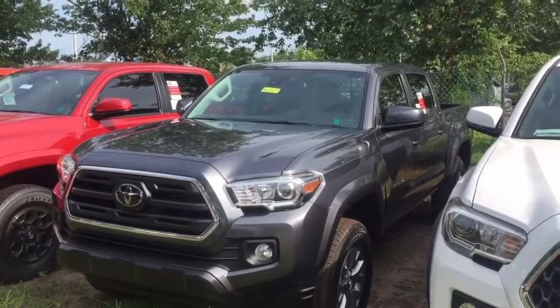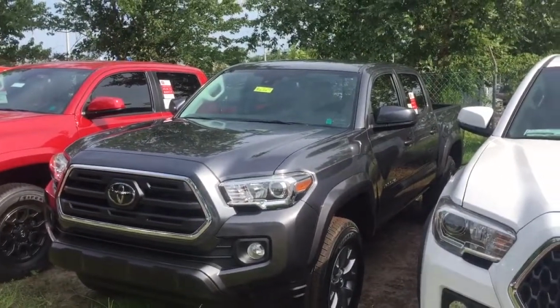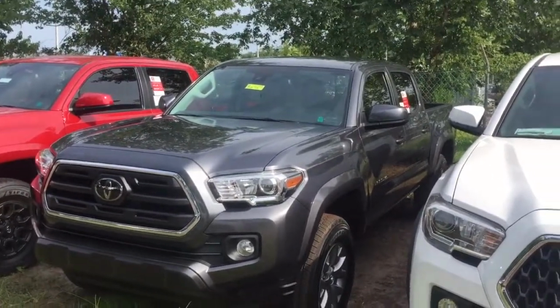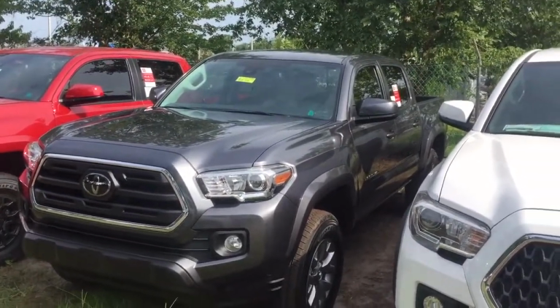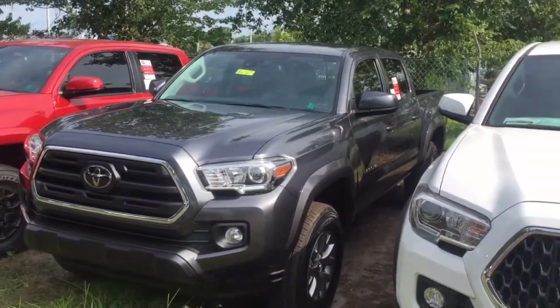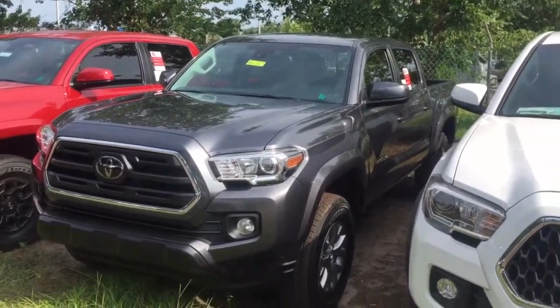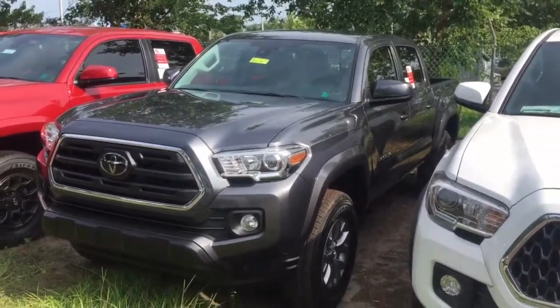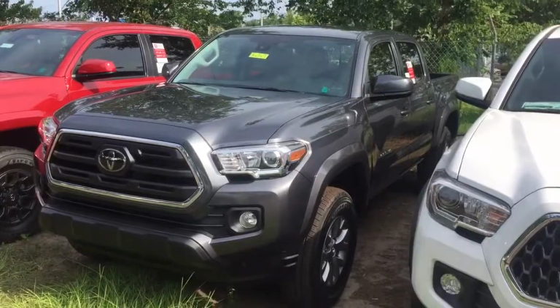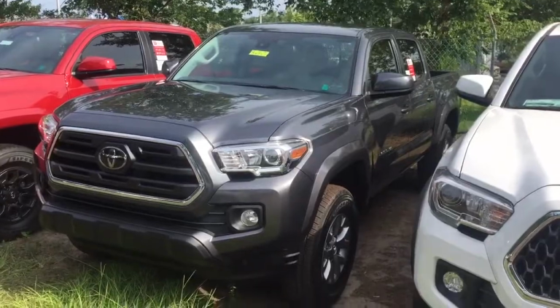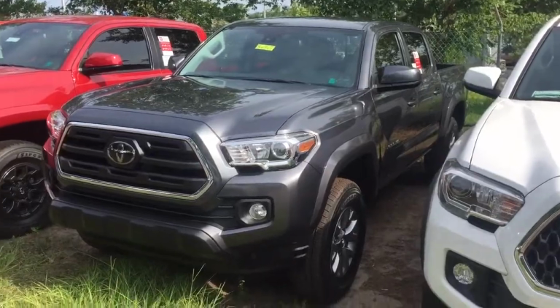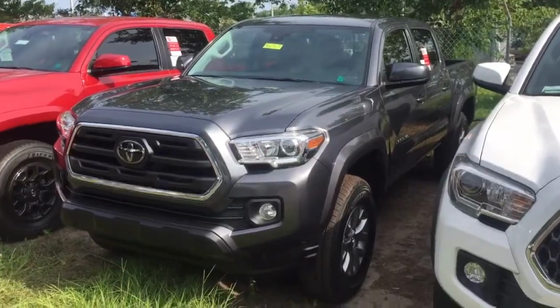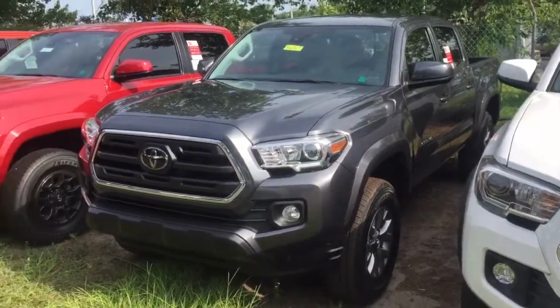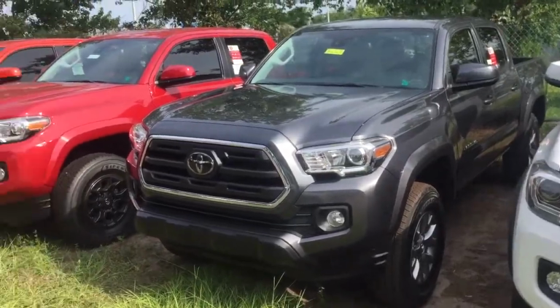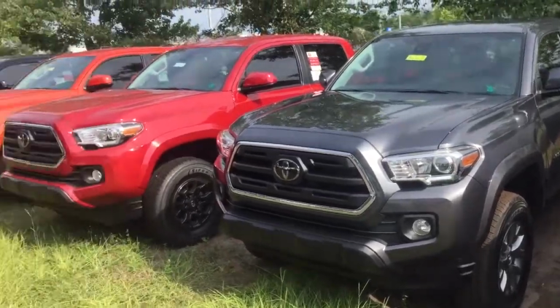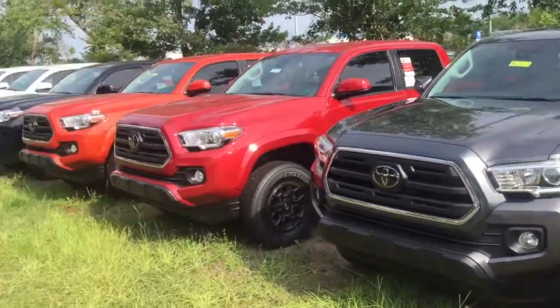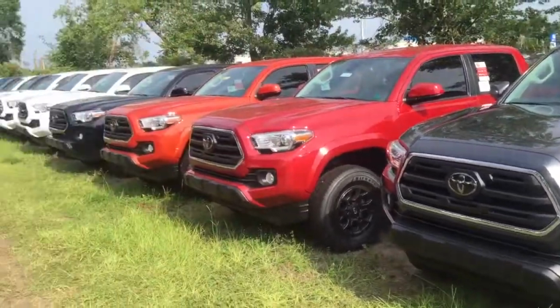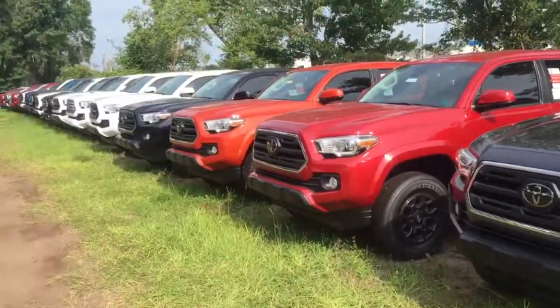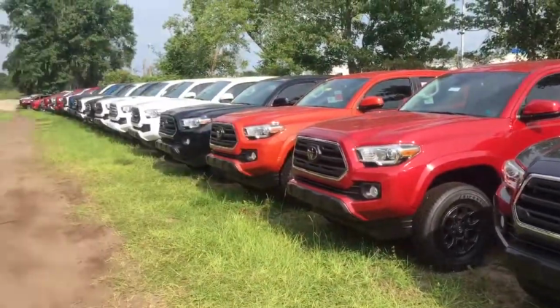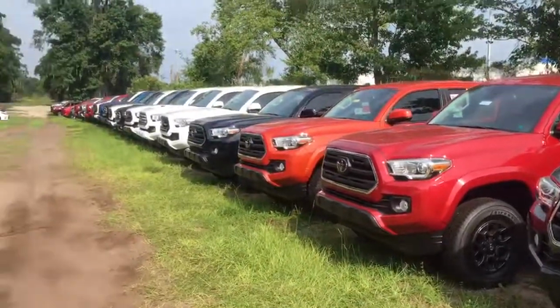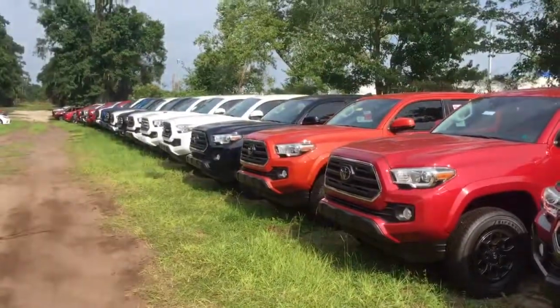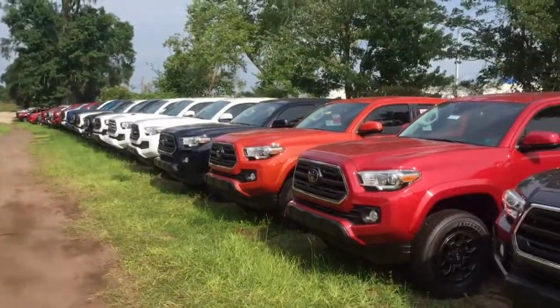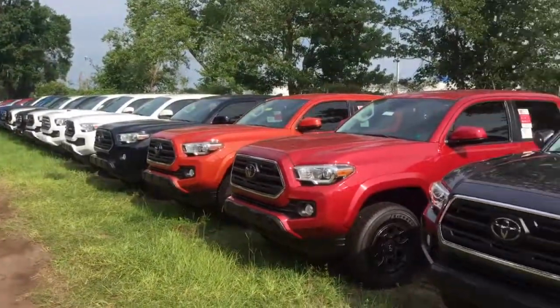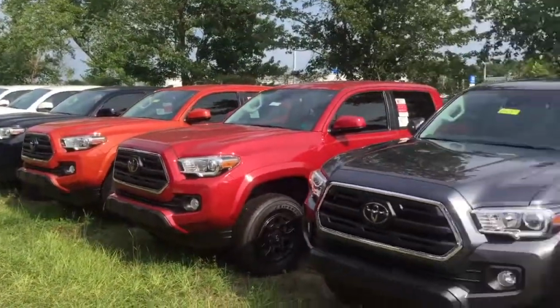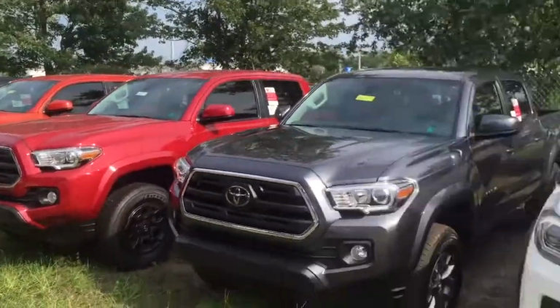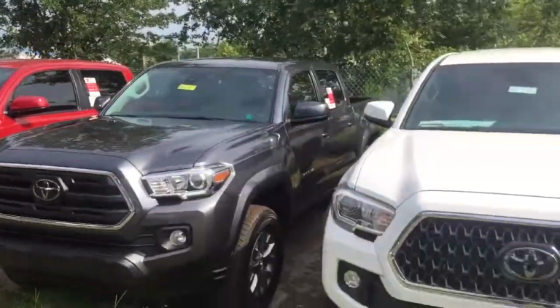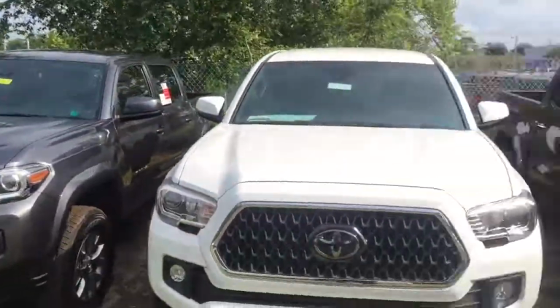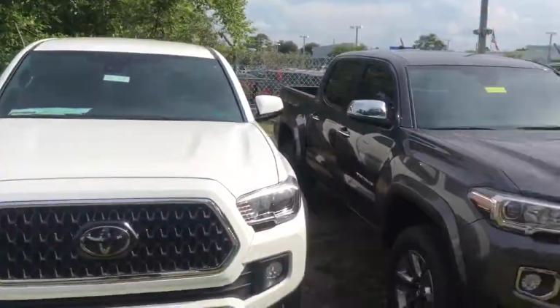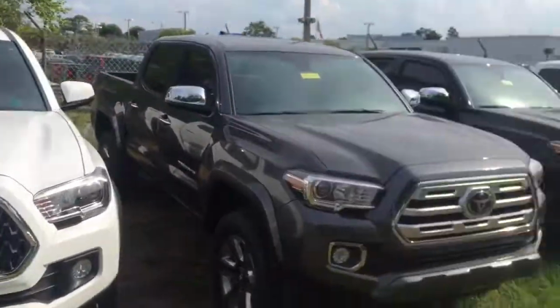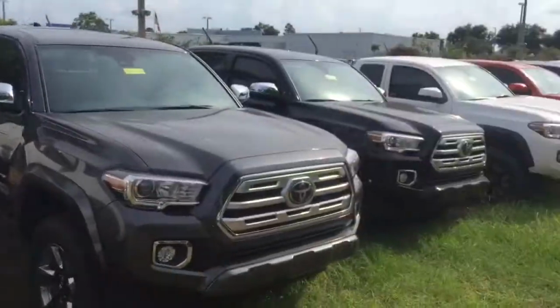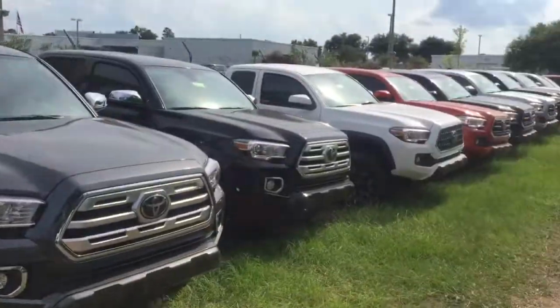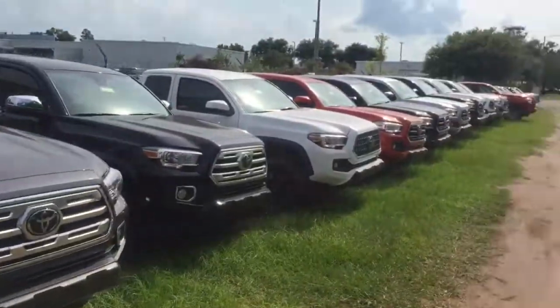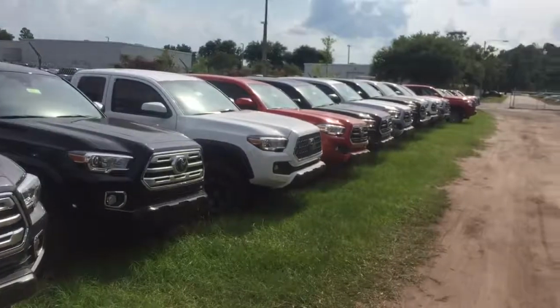V6 4x4. Magnetic gray is the color I picked out, but as you can see I have plenty of colors to choose from — all trims and styles.